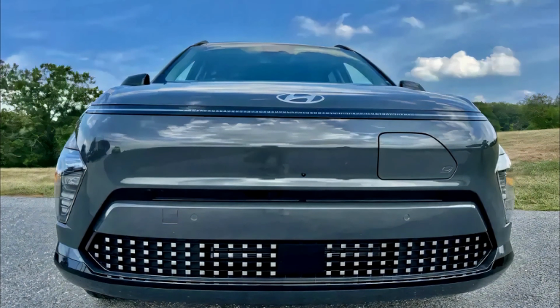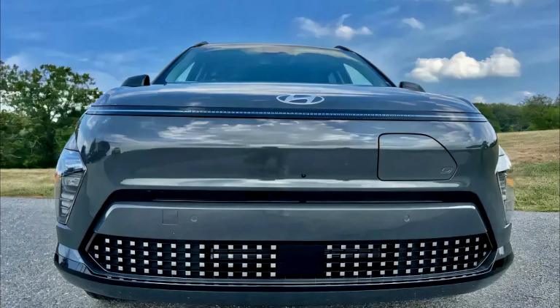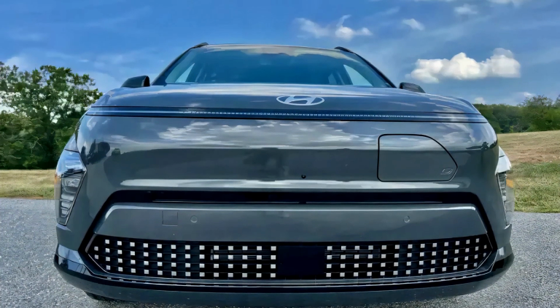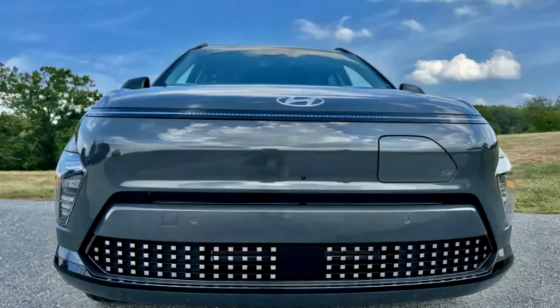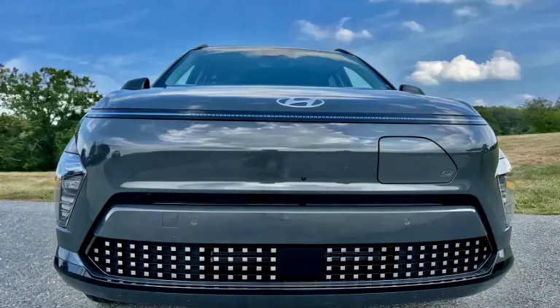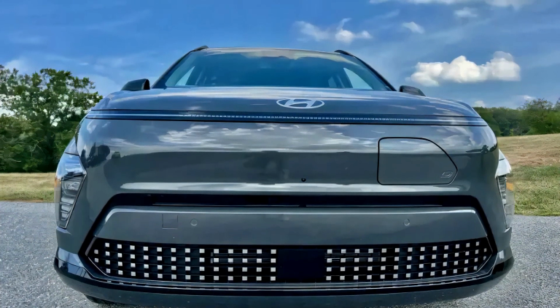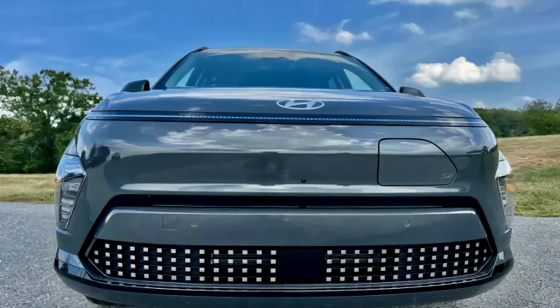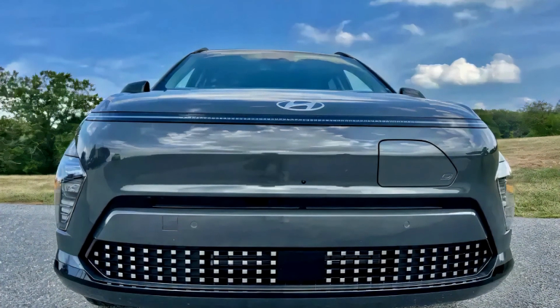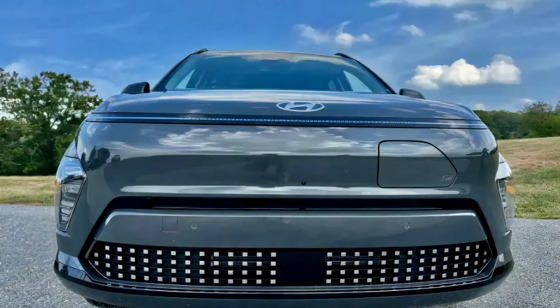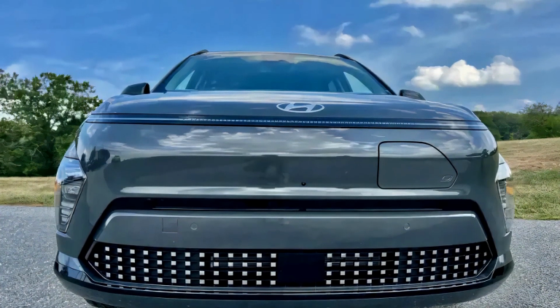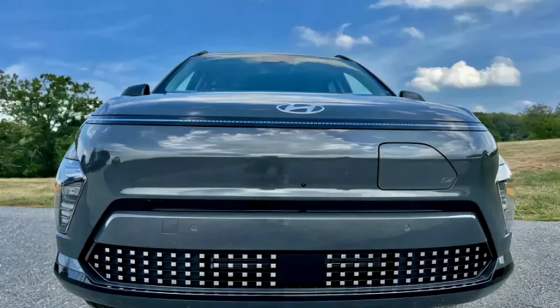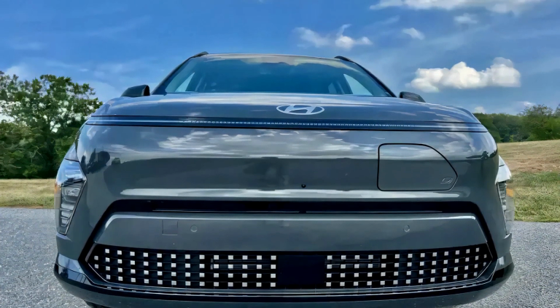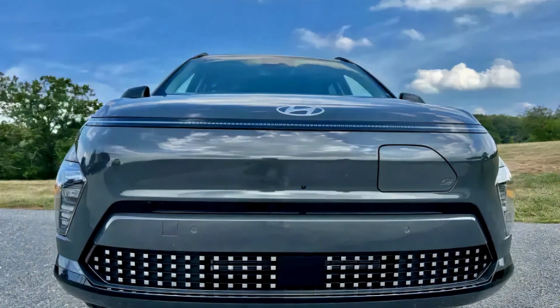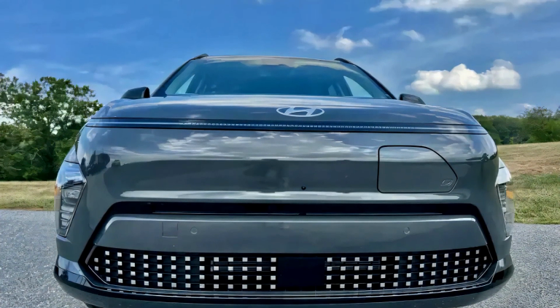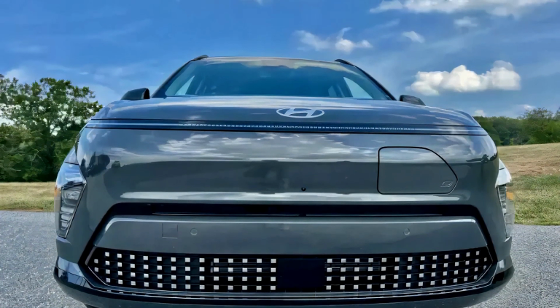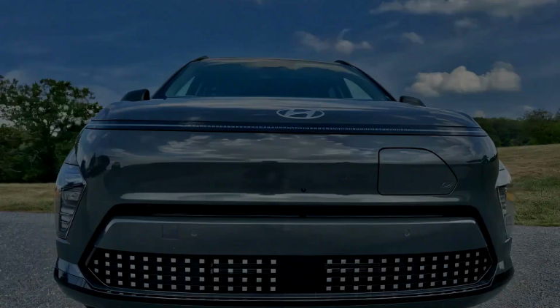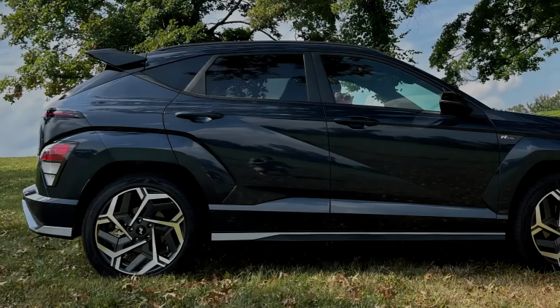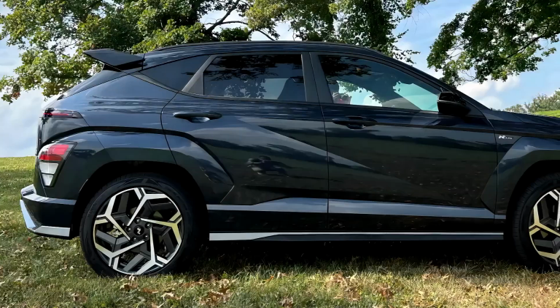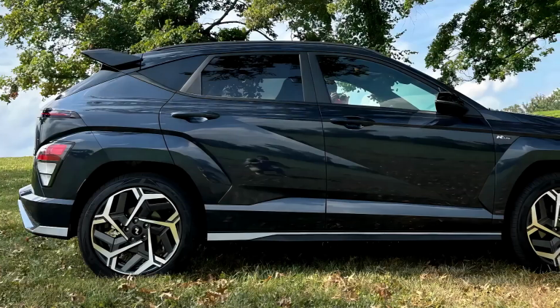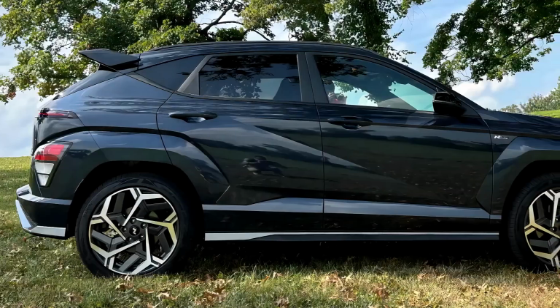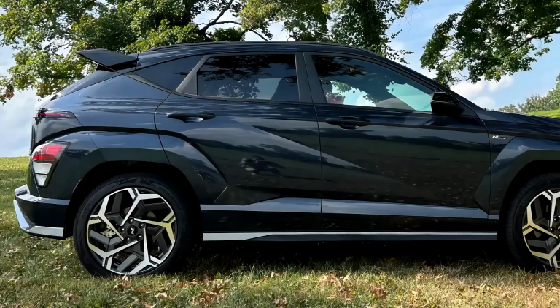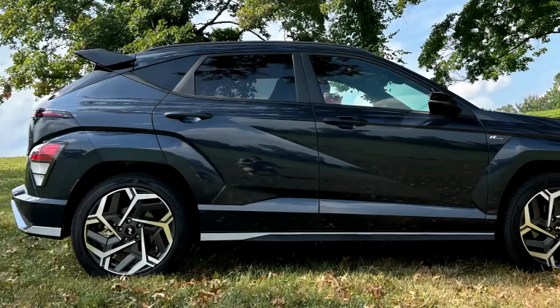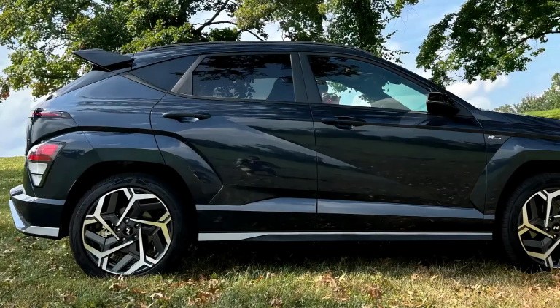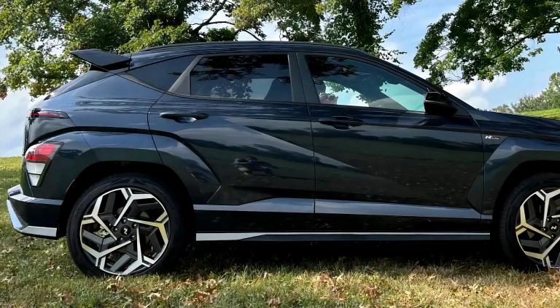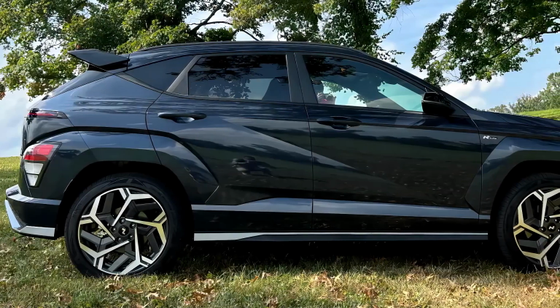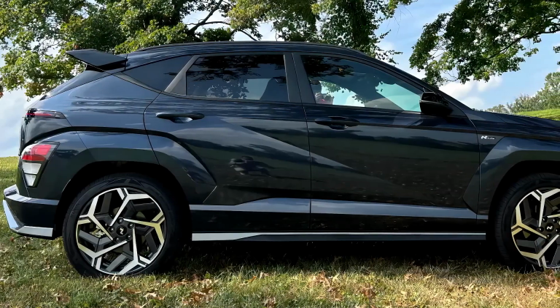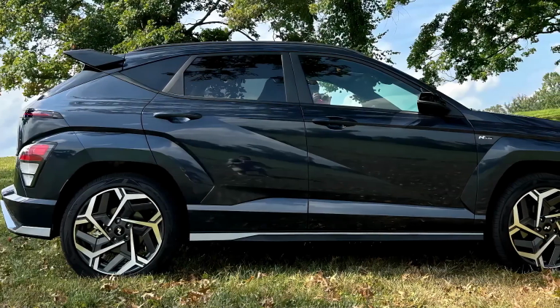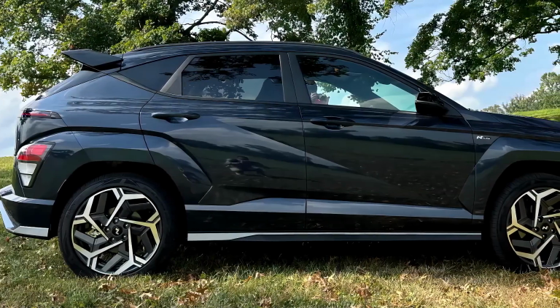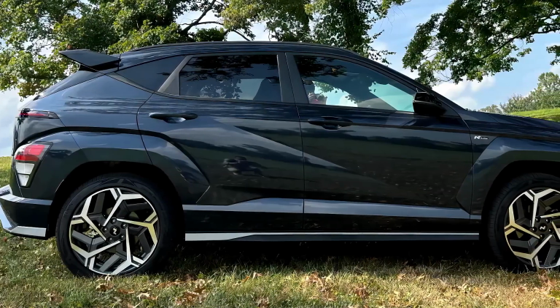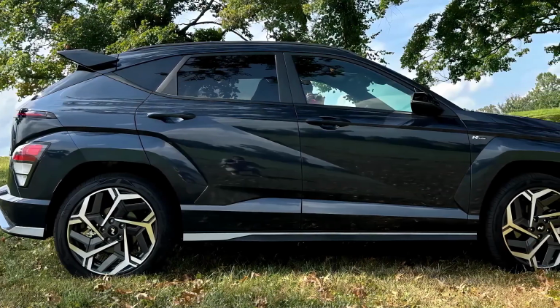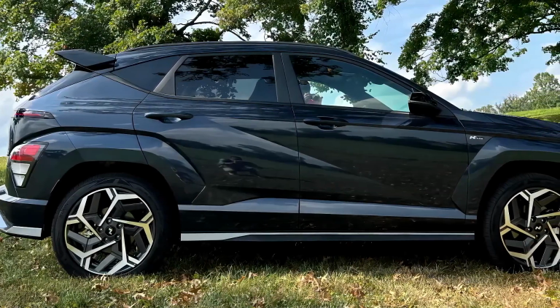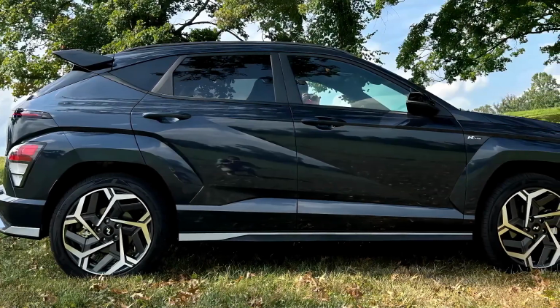The Kona Electric promises impressive range with two battery pack options and efficient charging times.